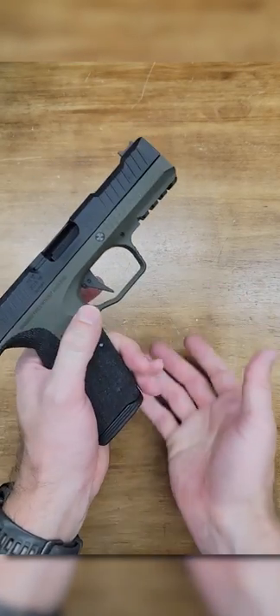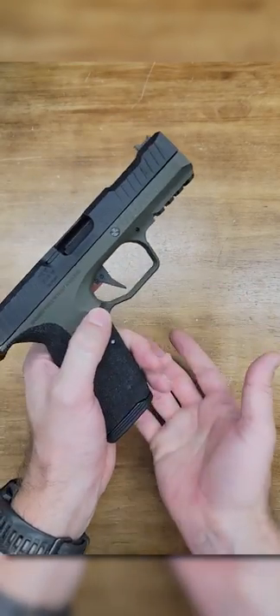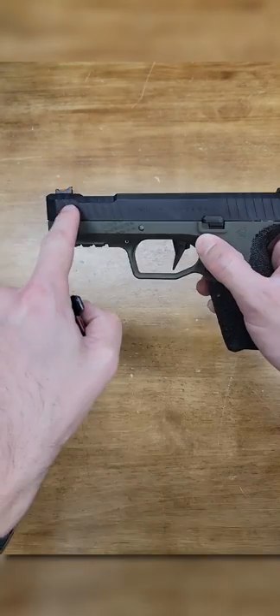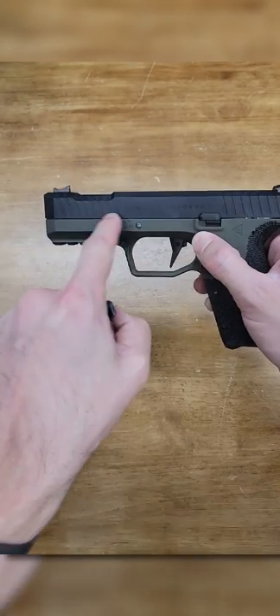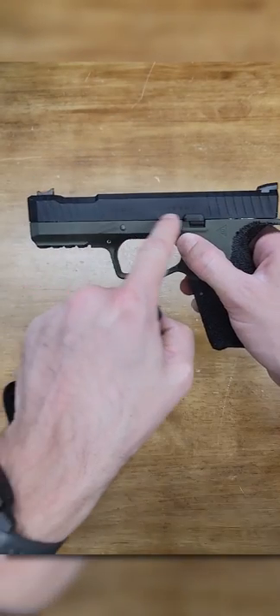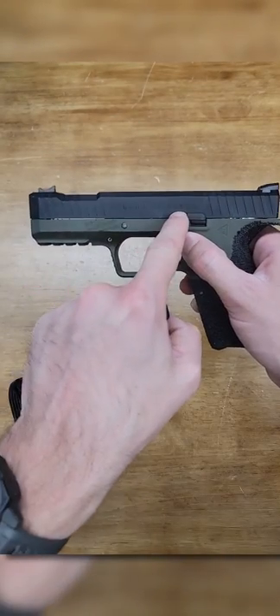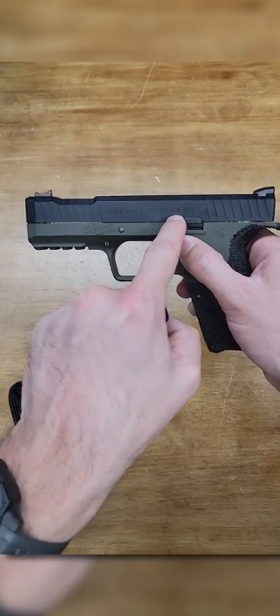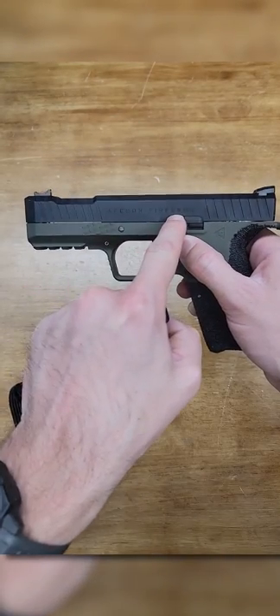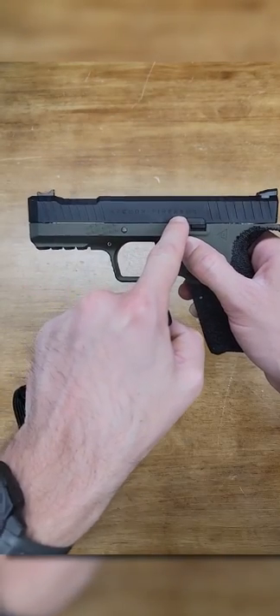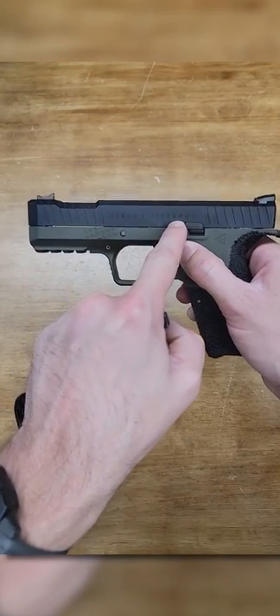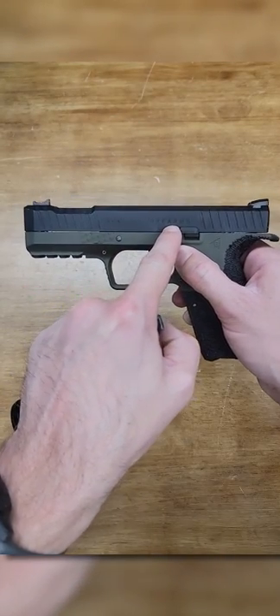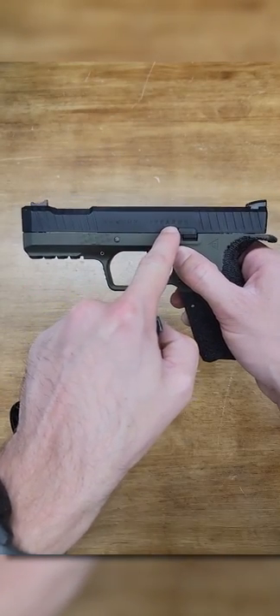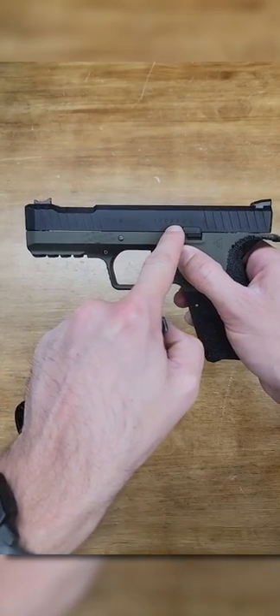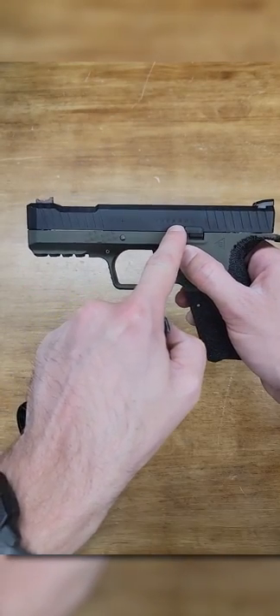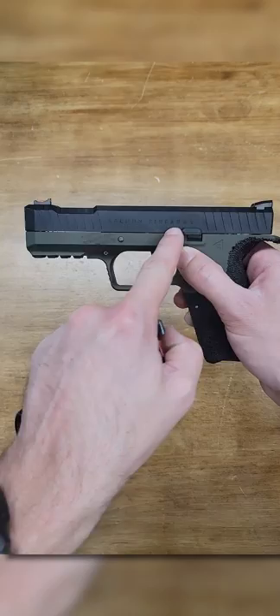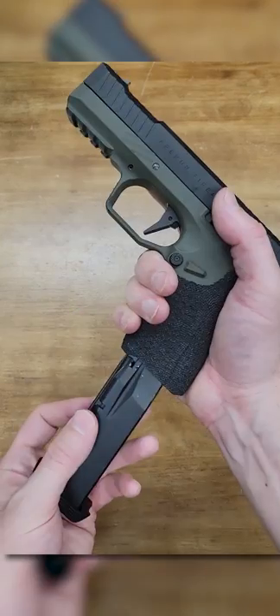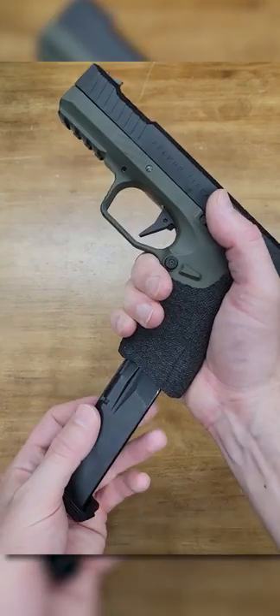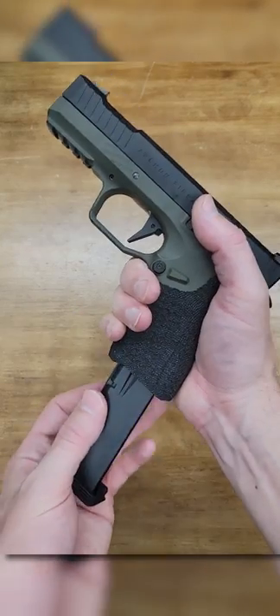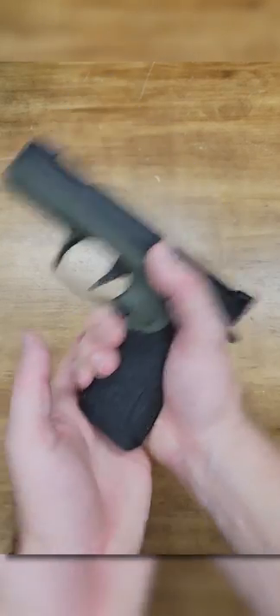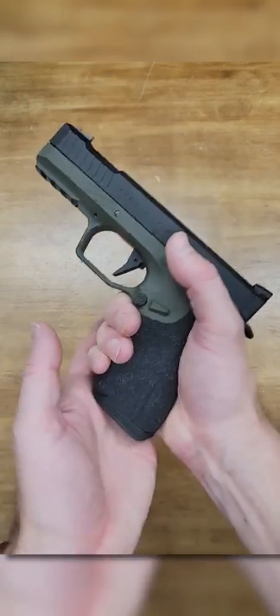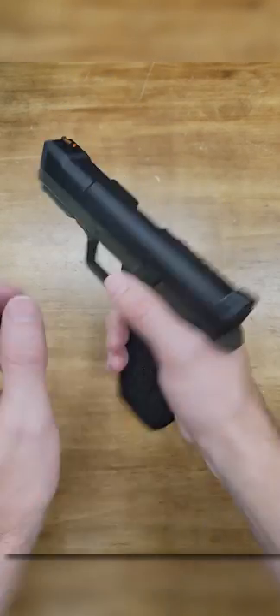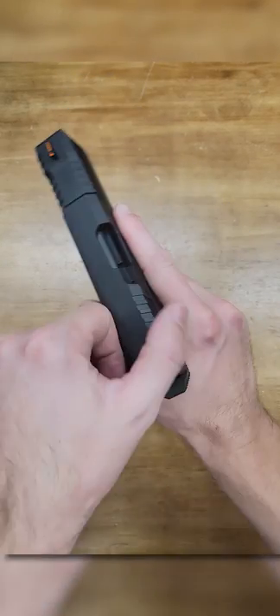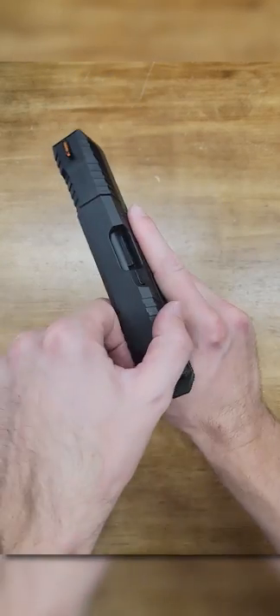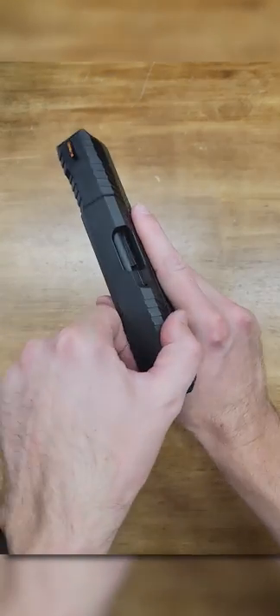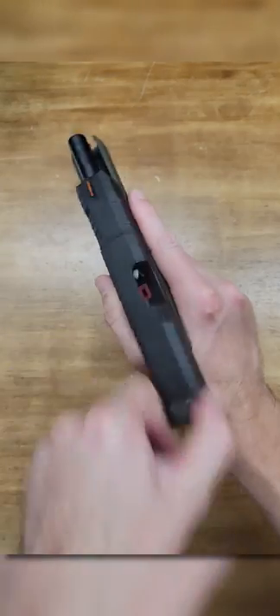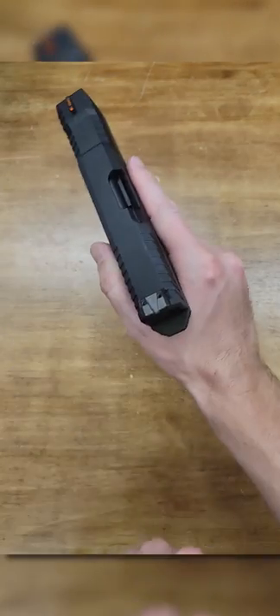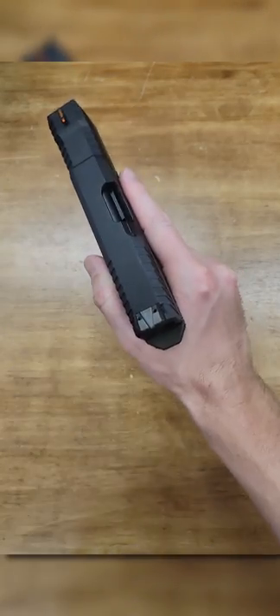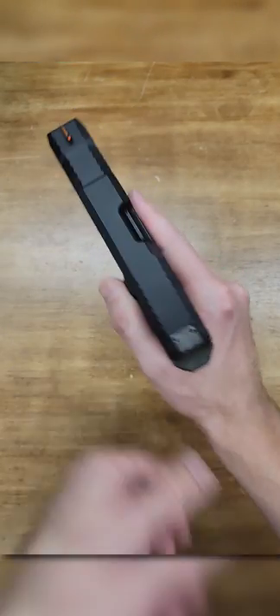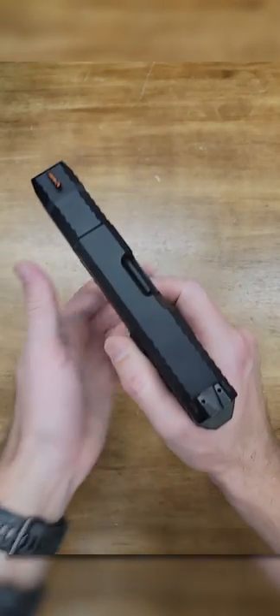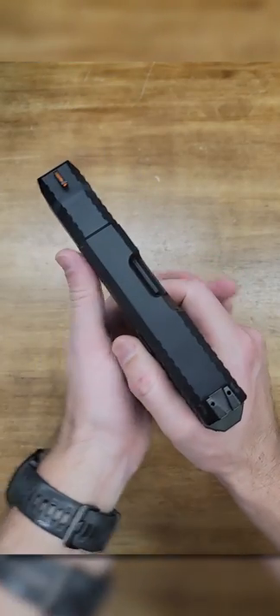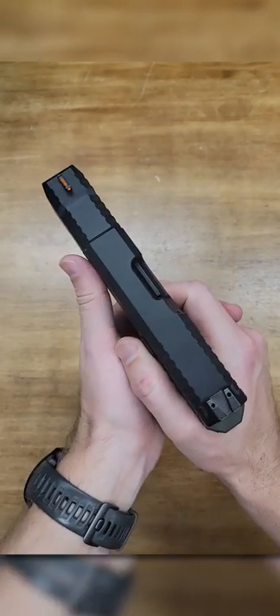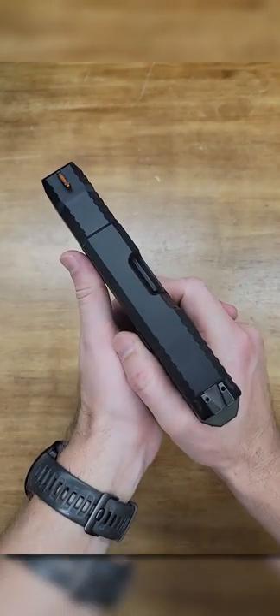The bore axis is super low, recoil is super snappy, and the trigger break is nice and clean.